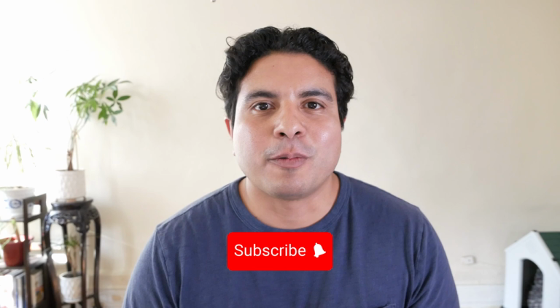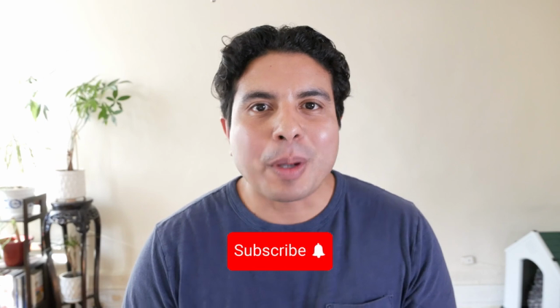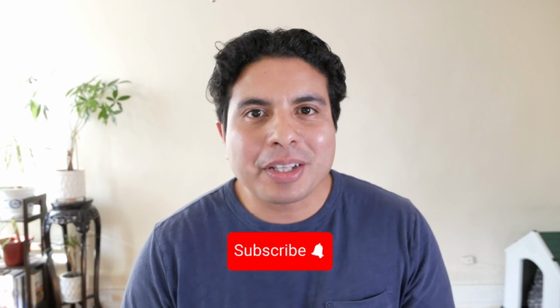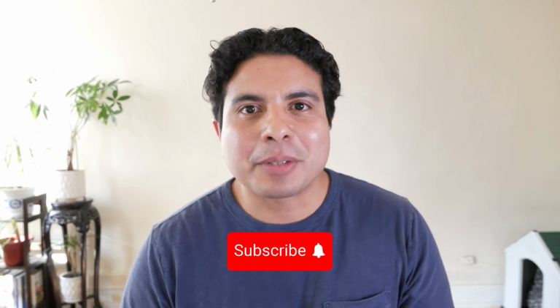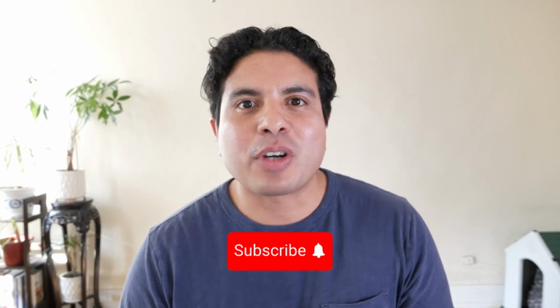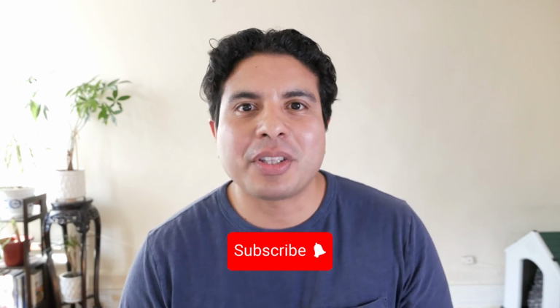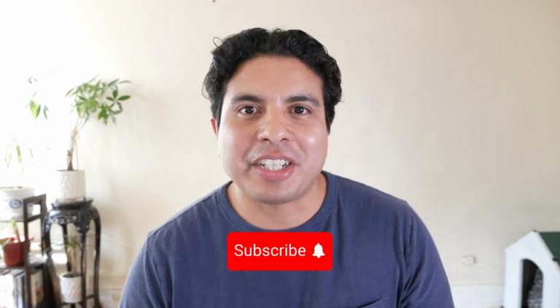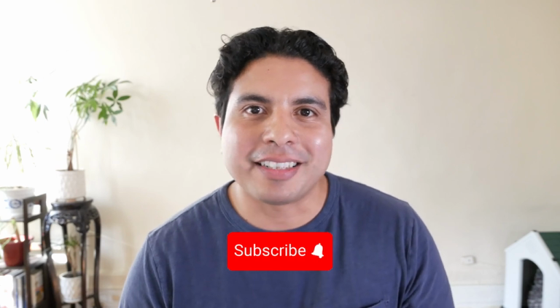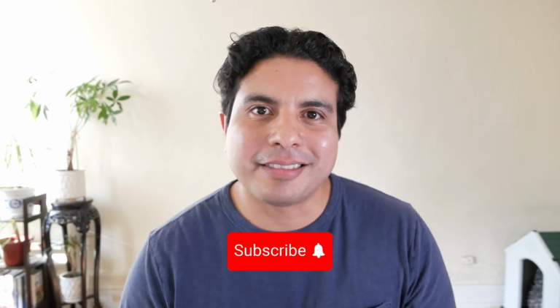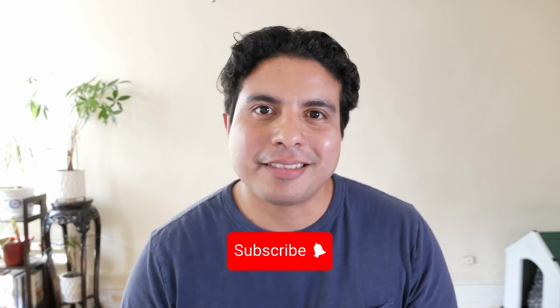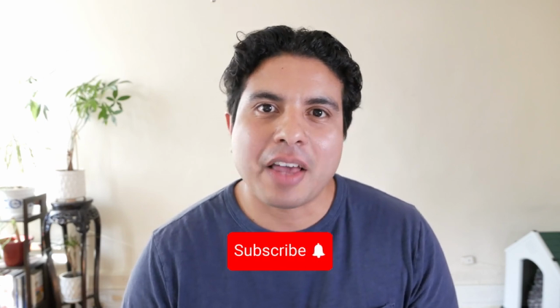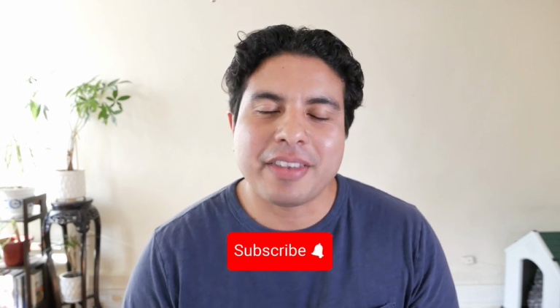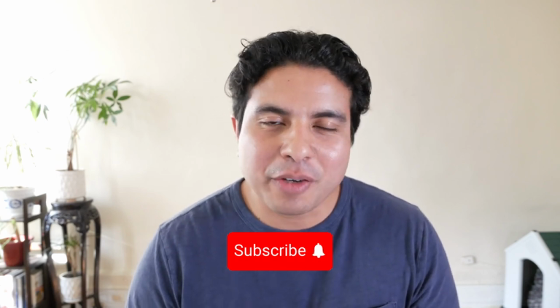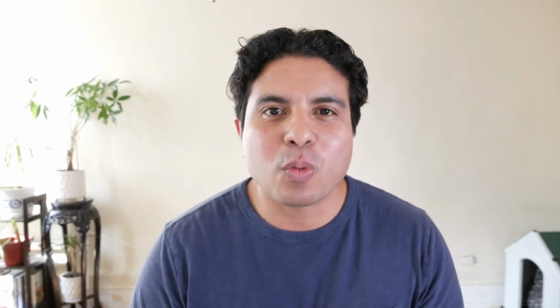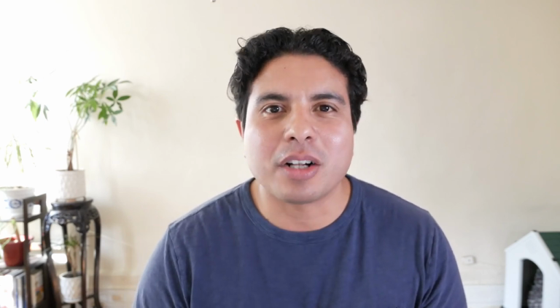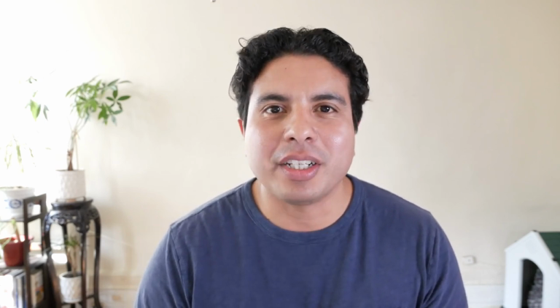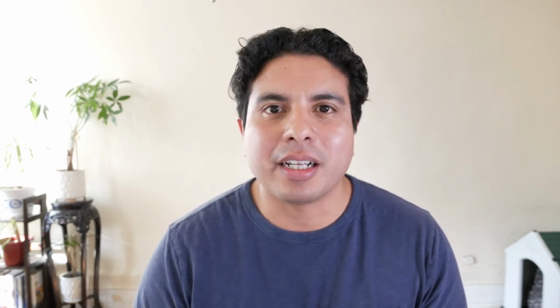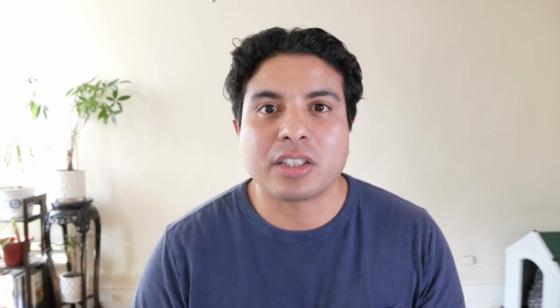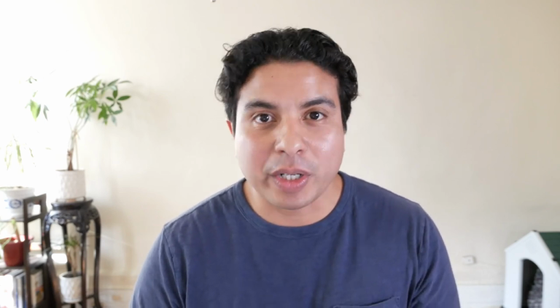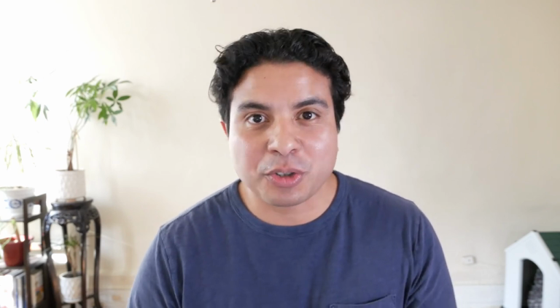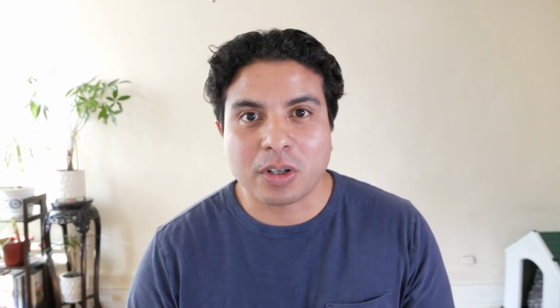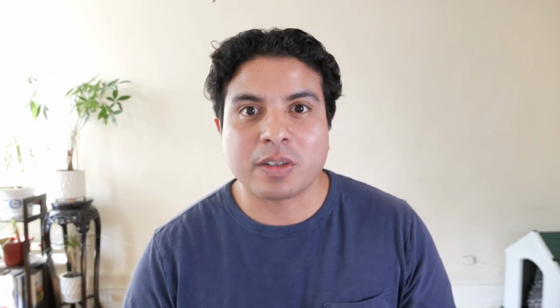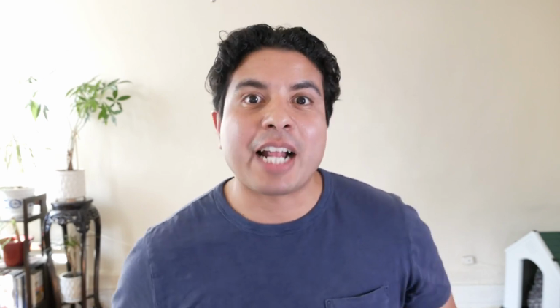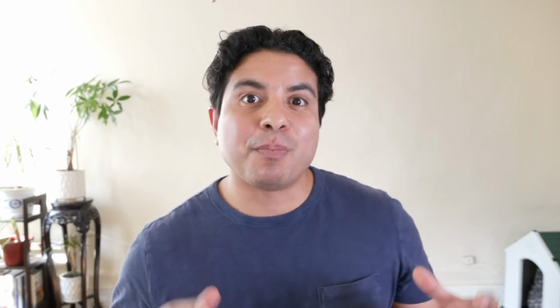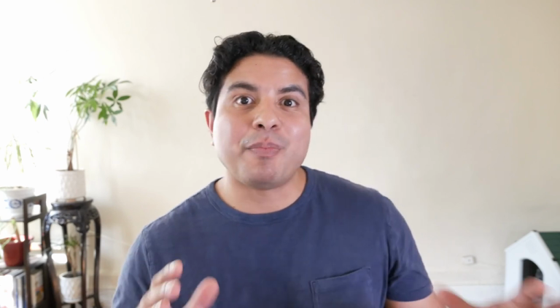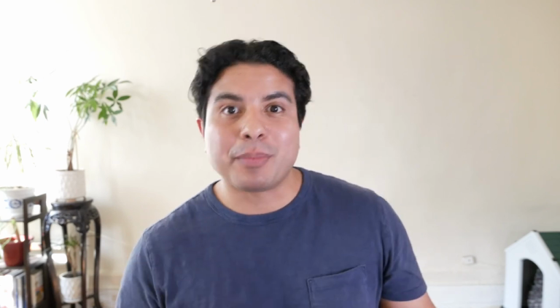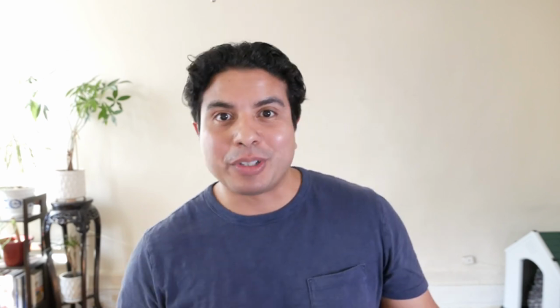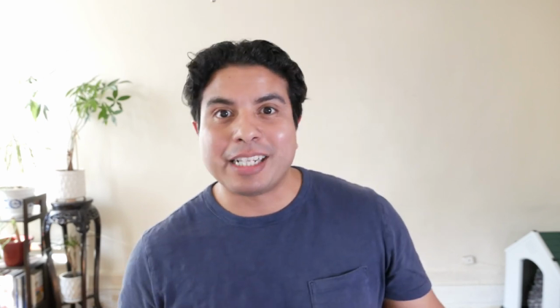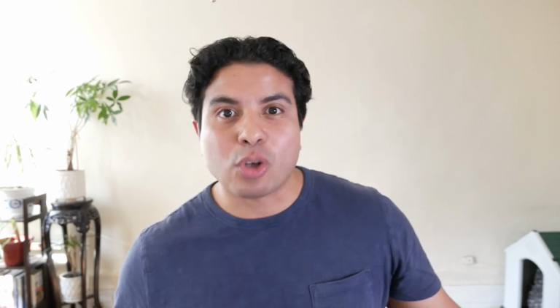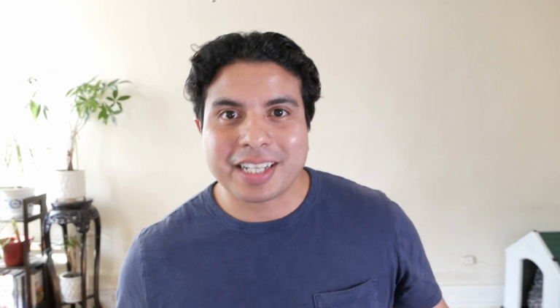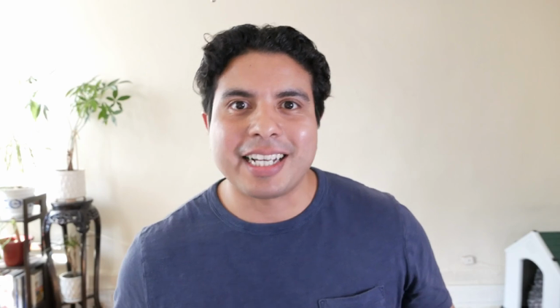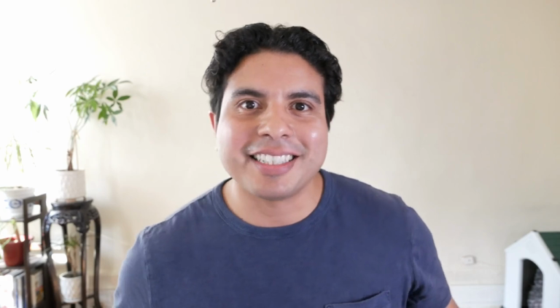Remember to subscribe to the channel. Thank you for watching. Swing strong. And remember — it's all connected.